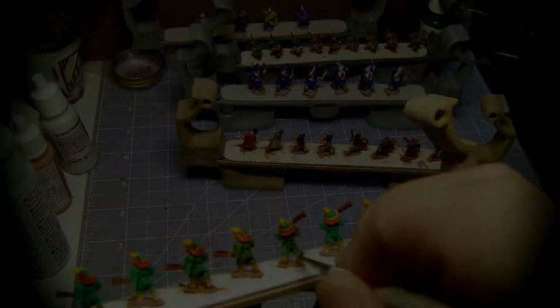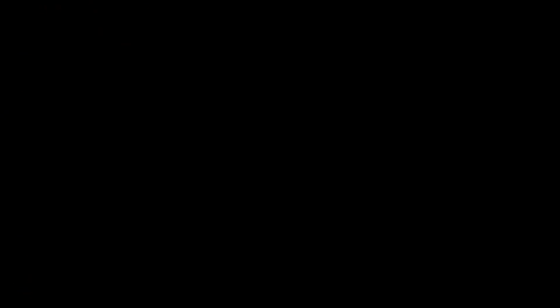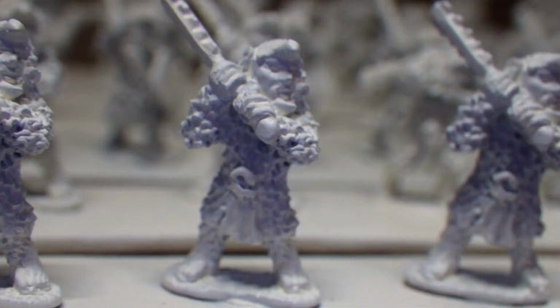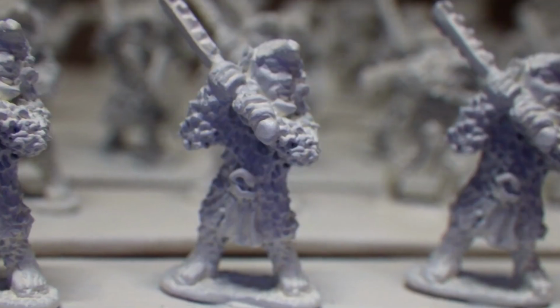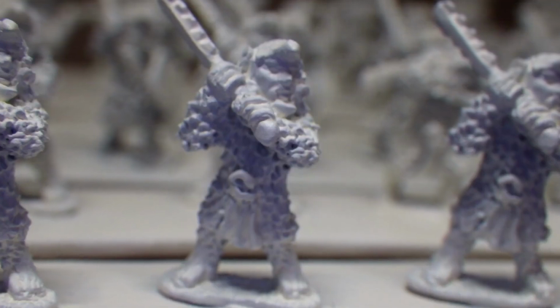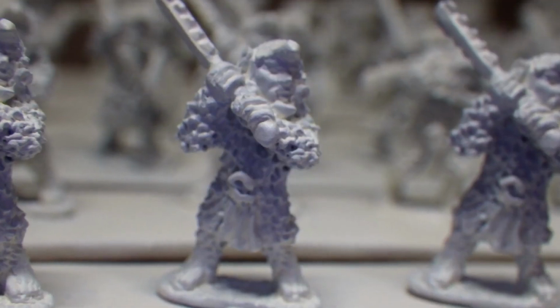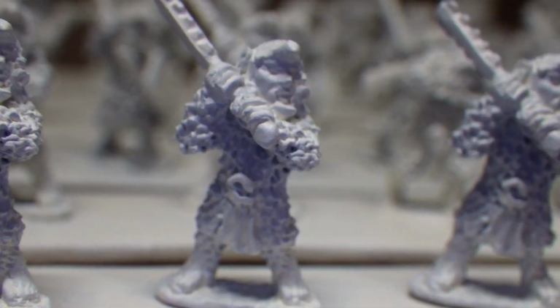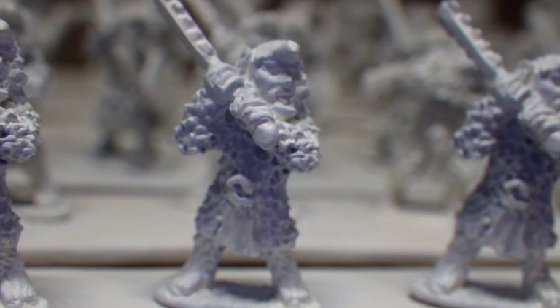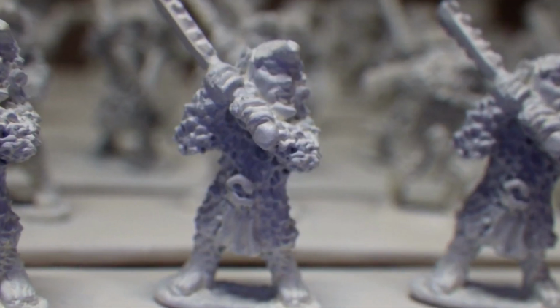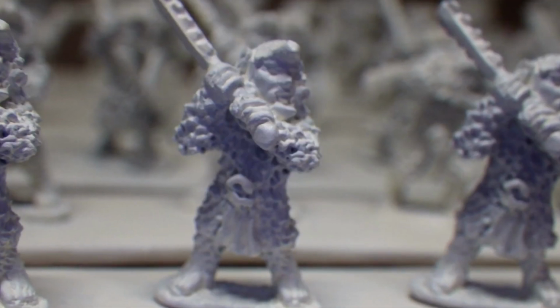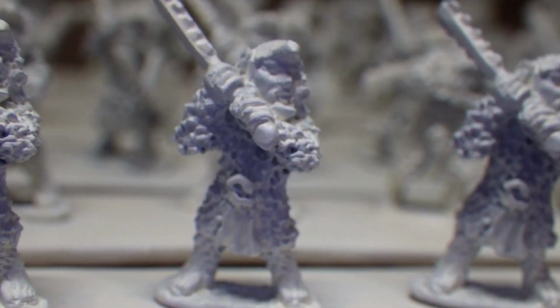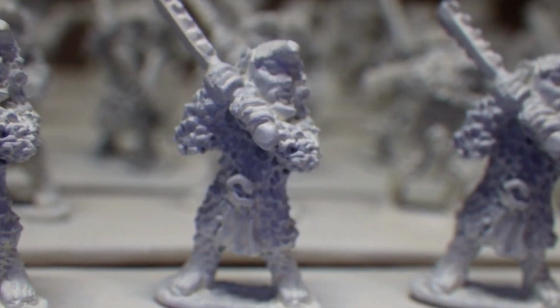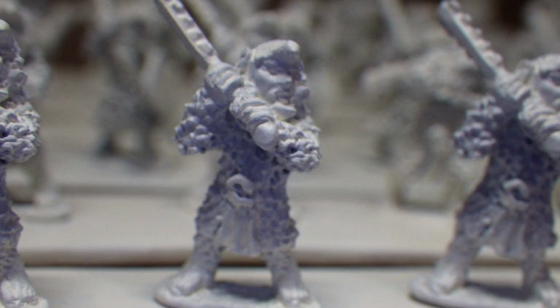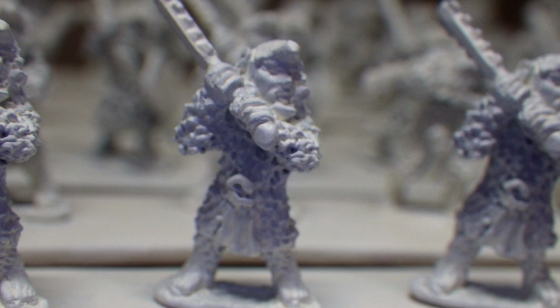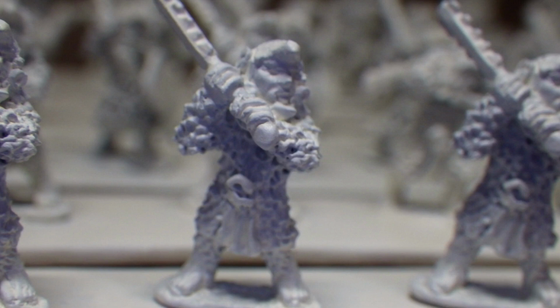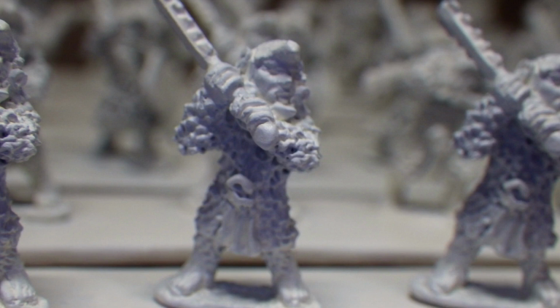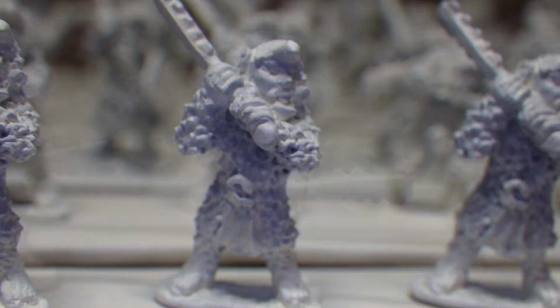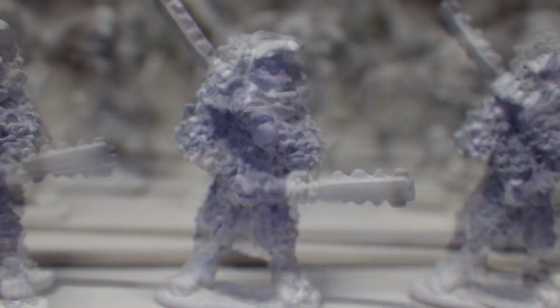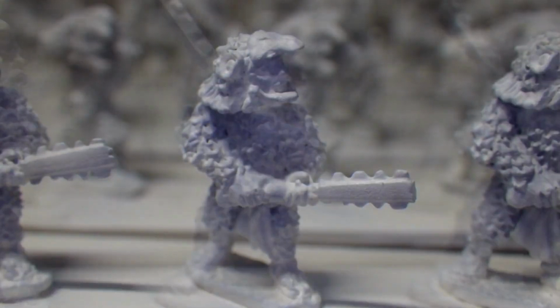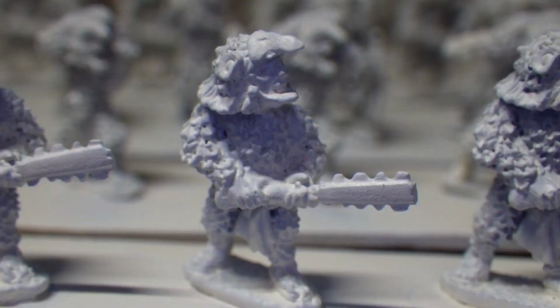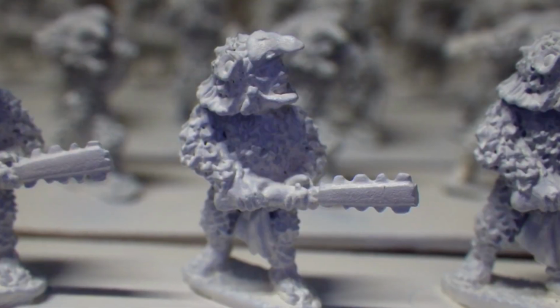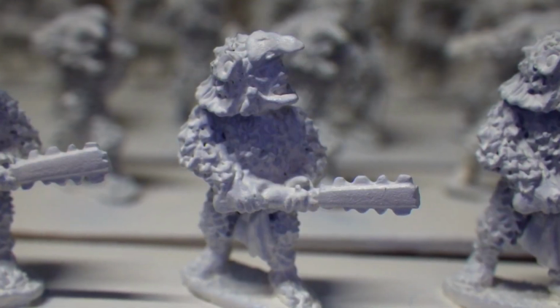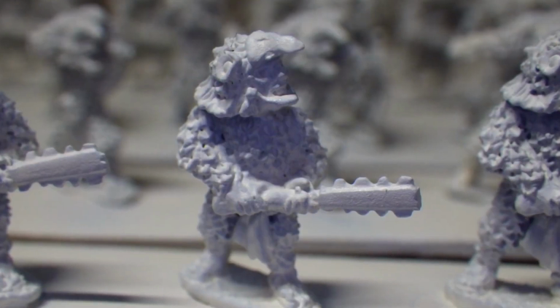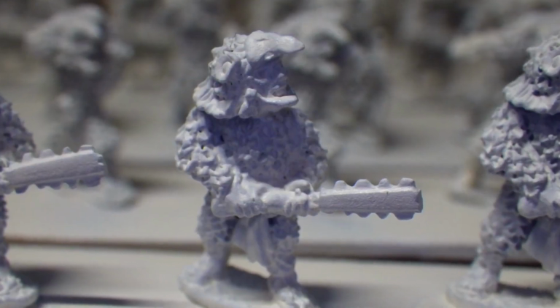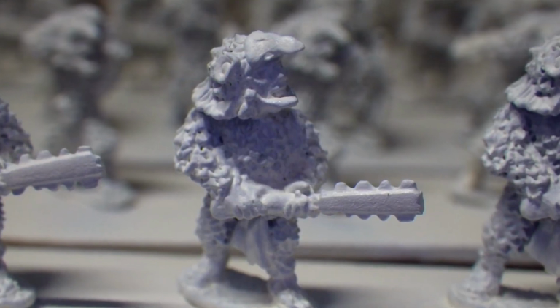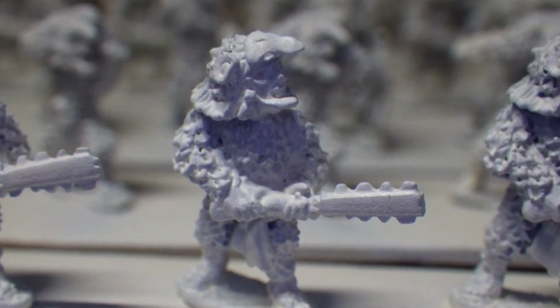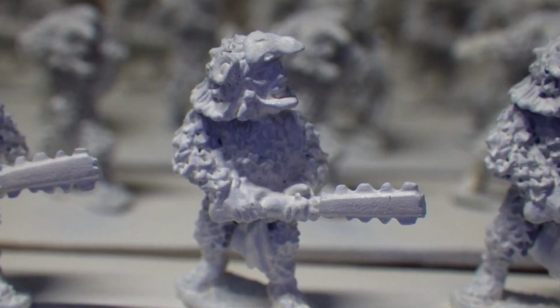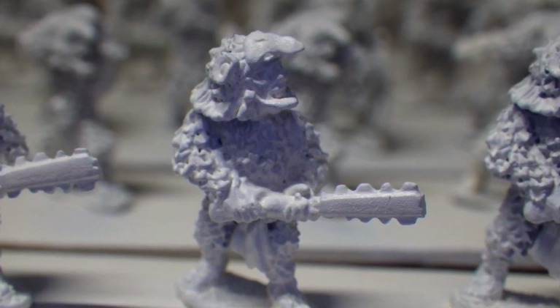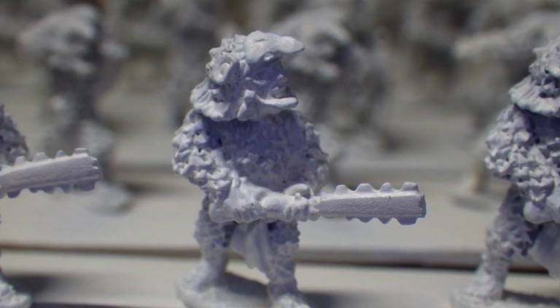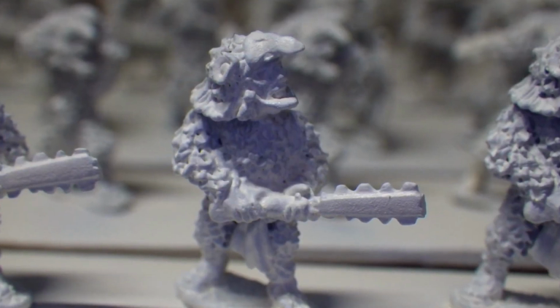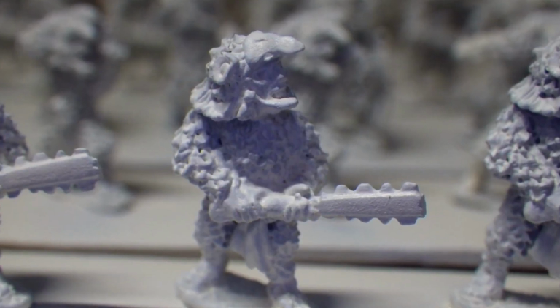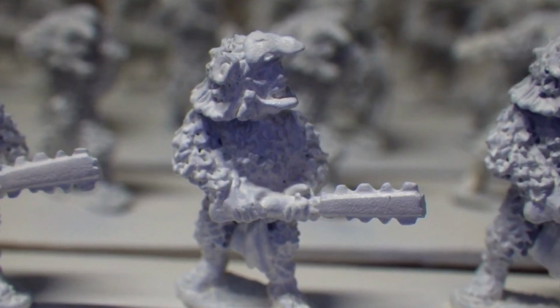That's it. From here it's just stills. There are shots of the primed minis and there are finished shots at the end.